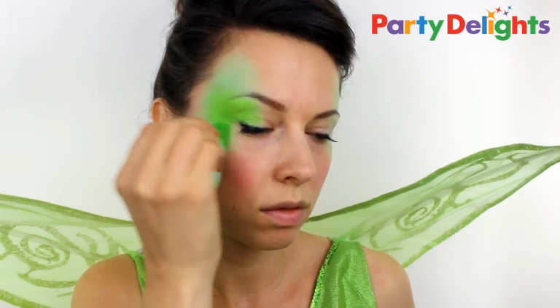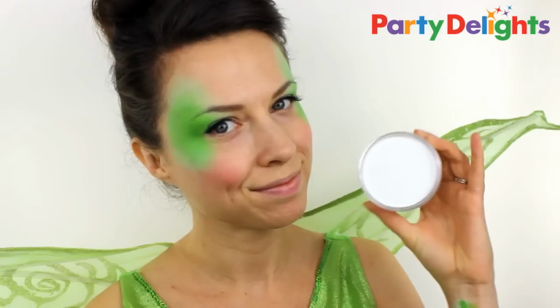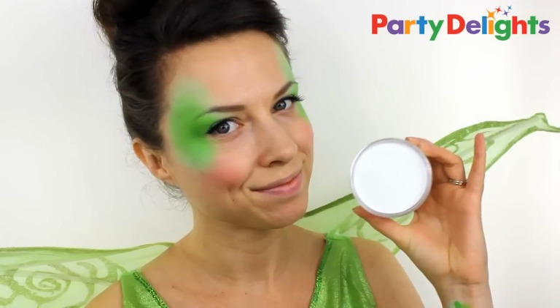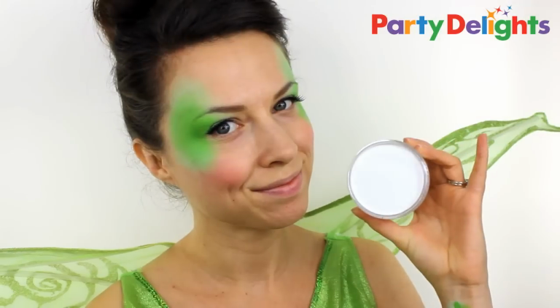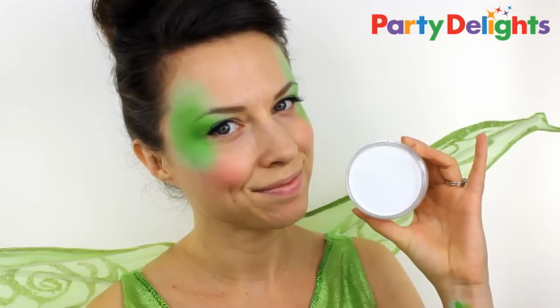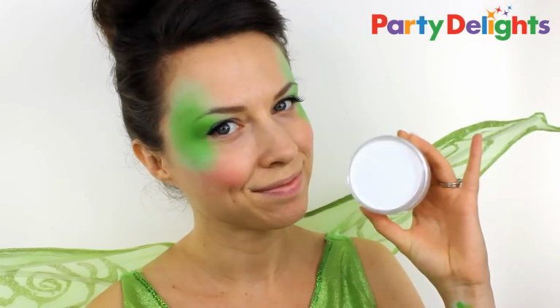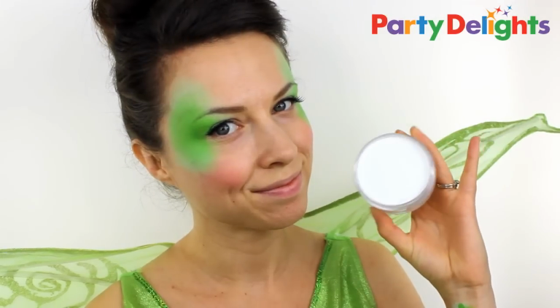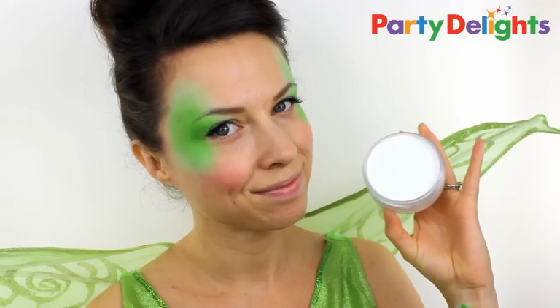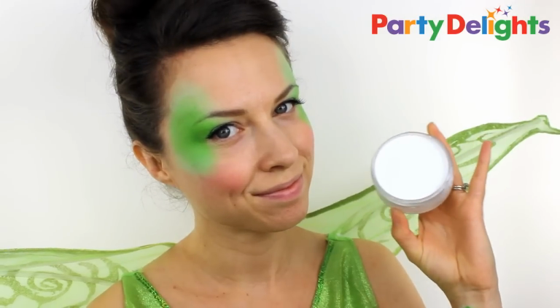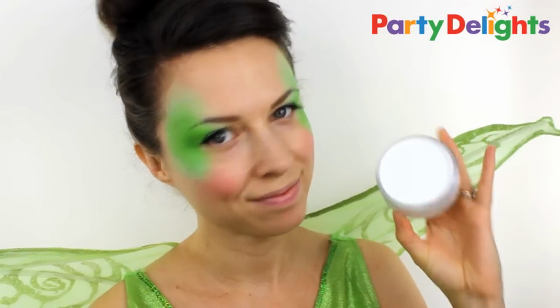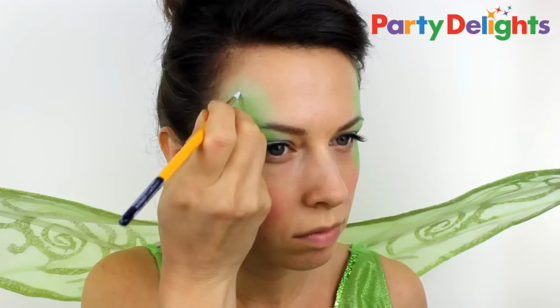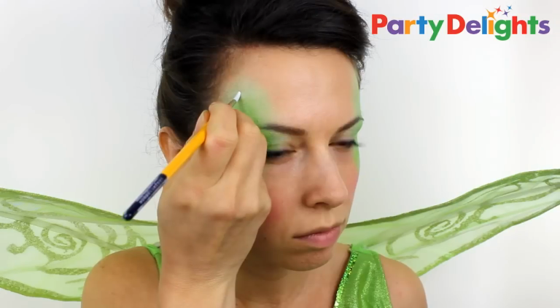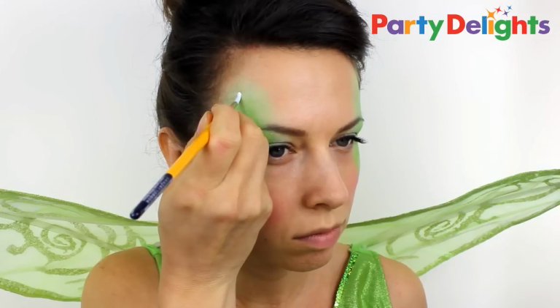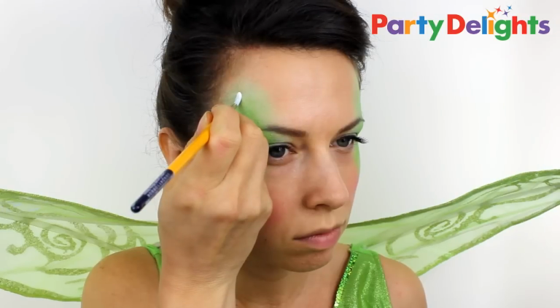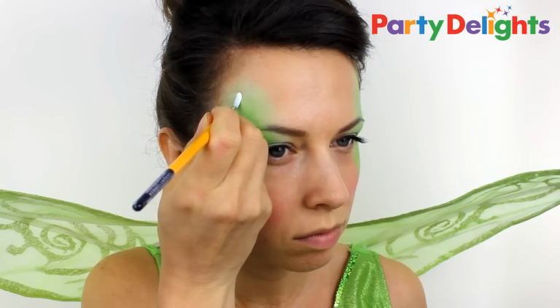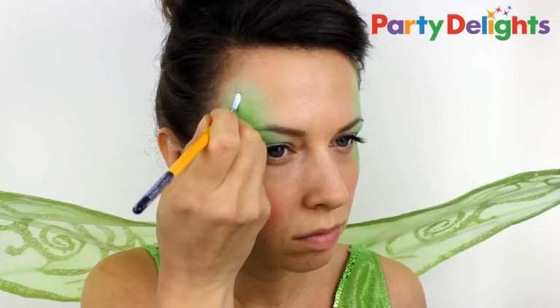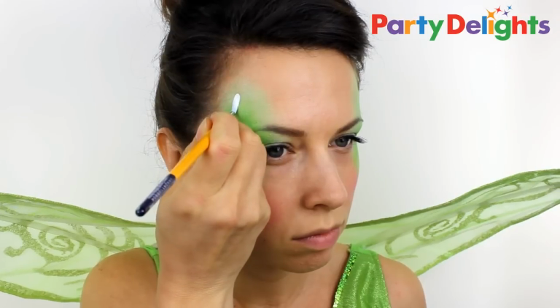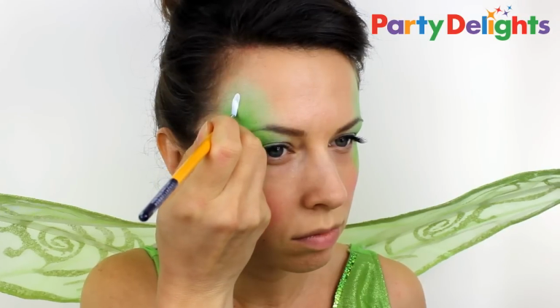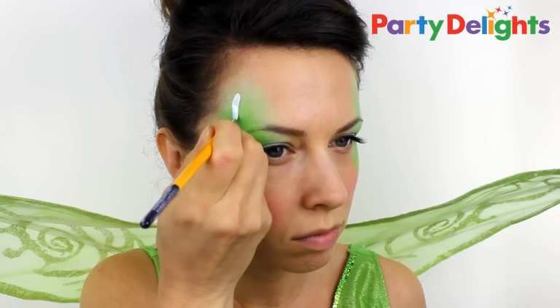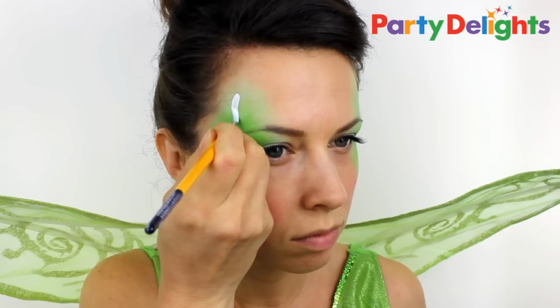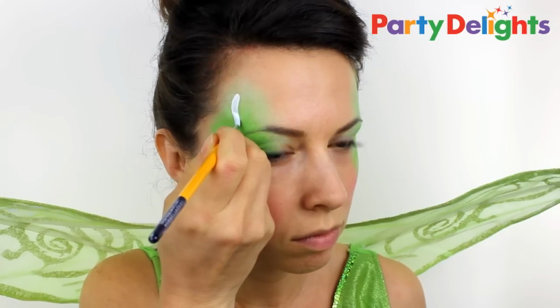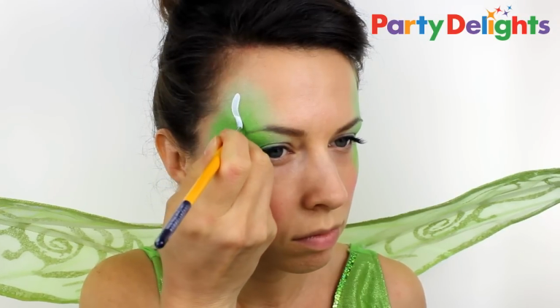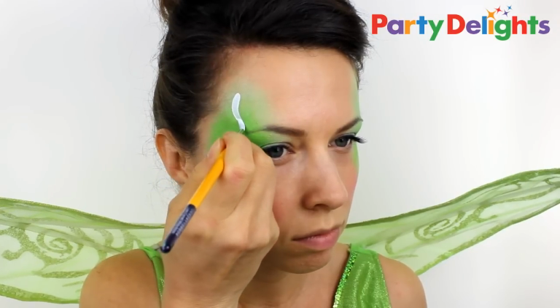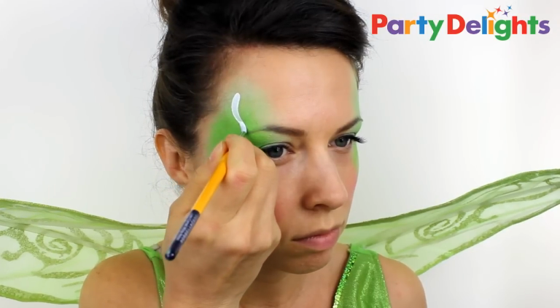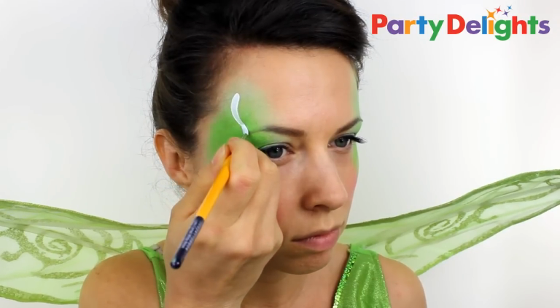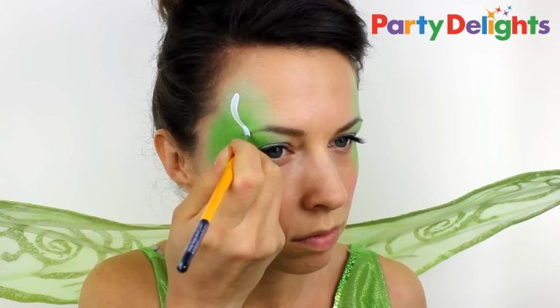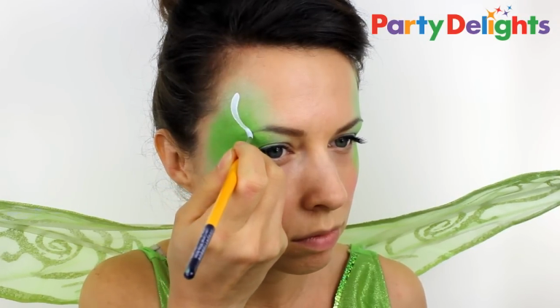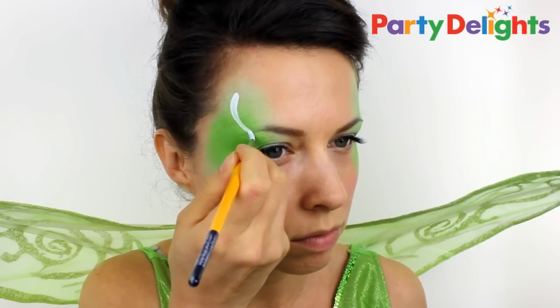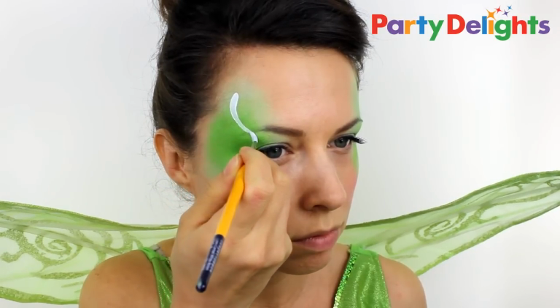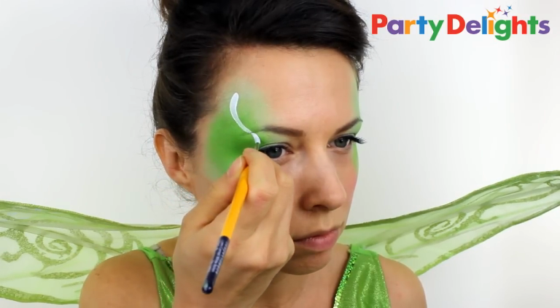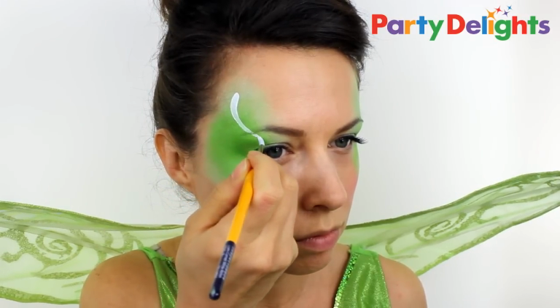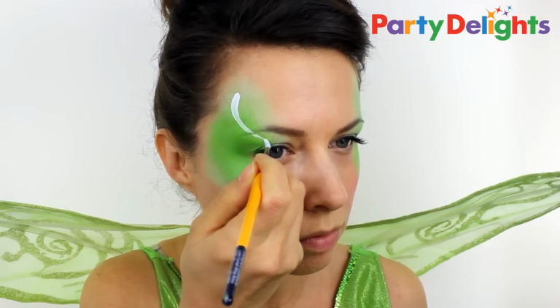Using a white face paint, add in some teardrops and some curls to create fairy wing shapes around the eyes.